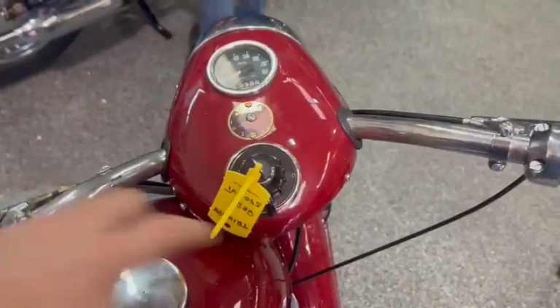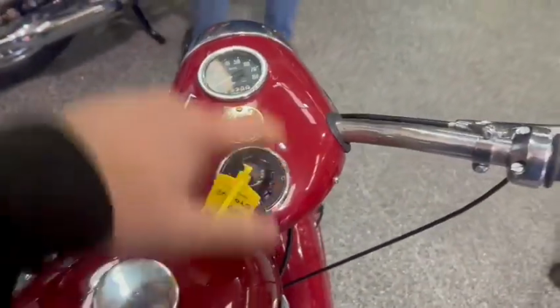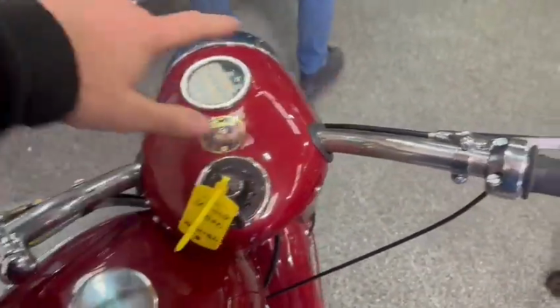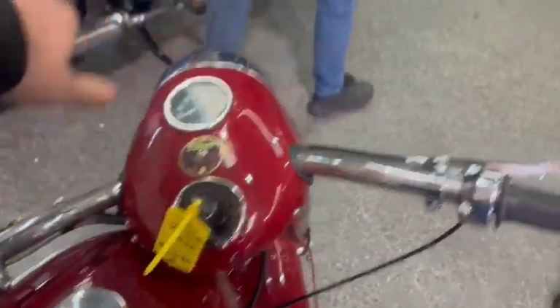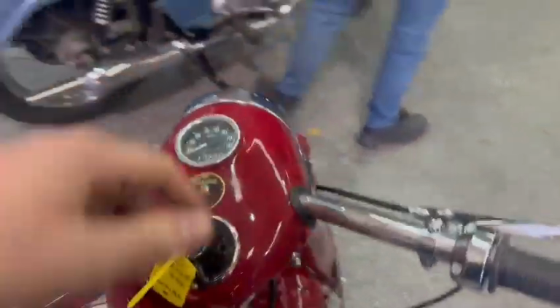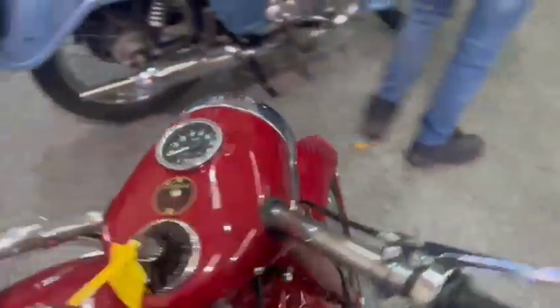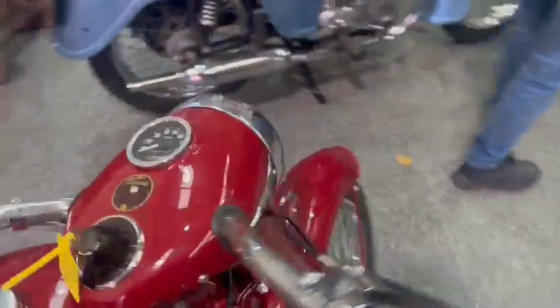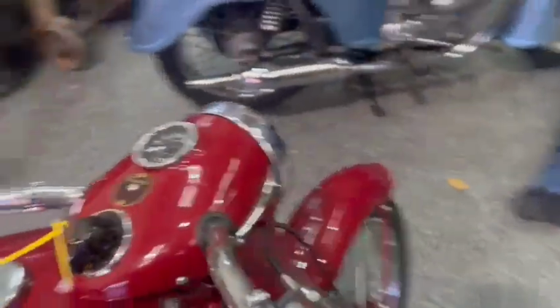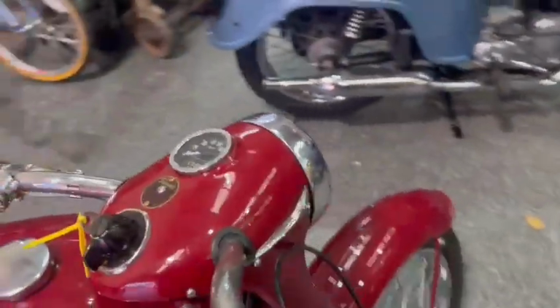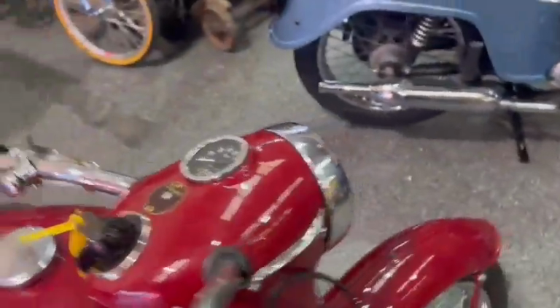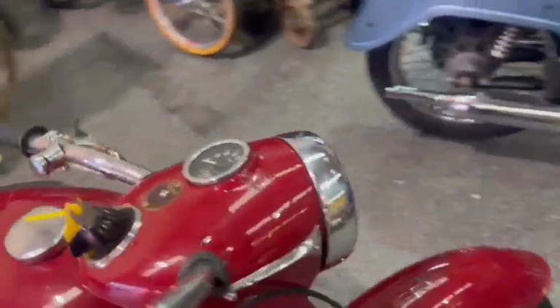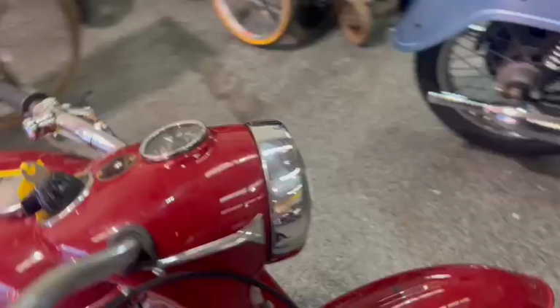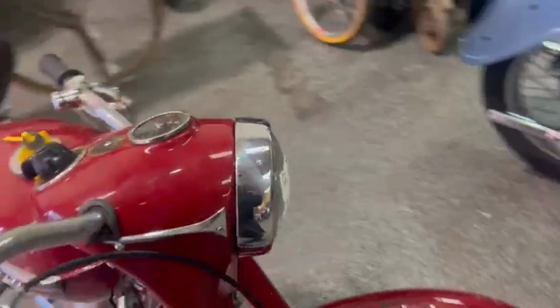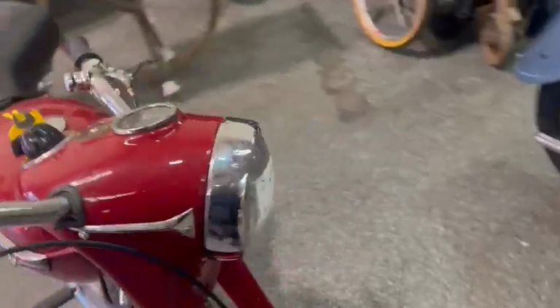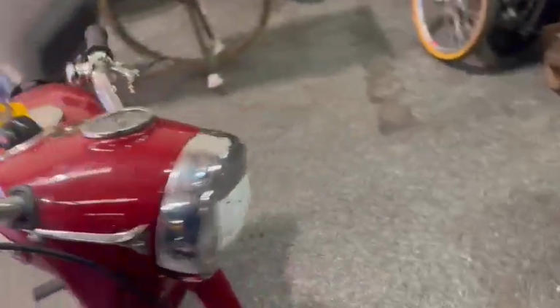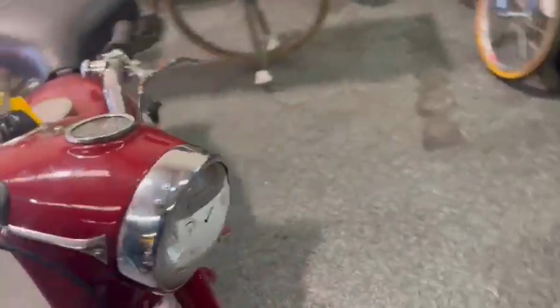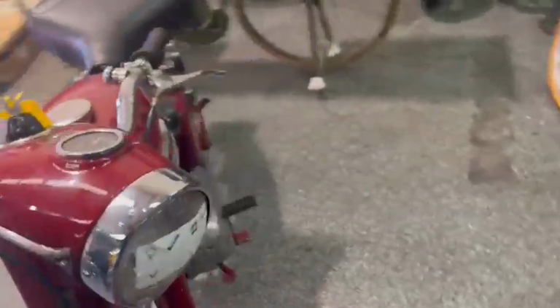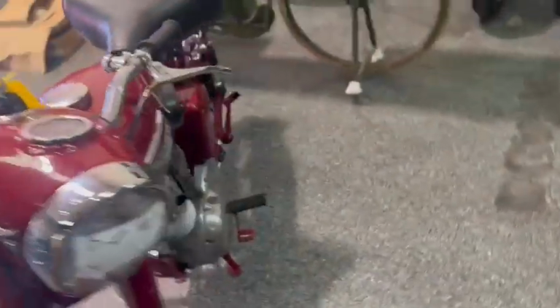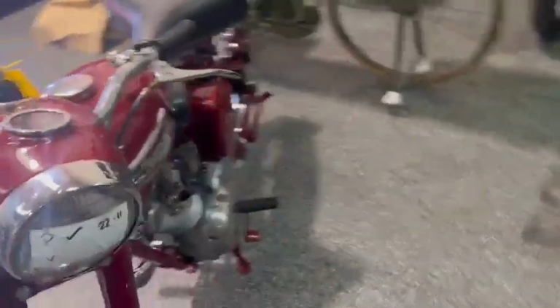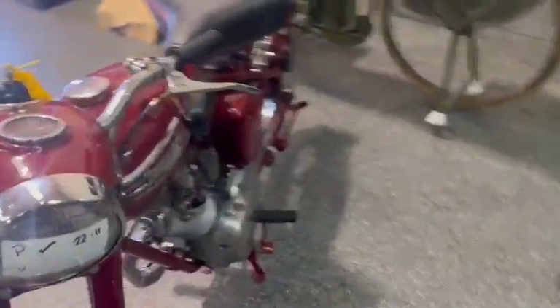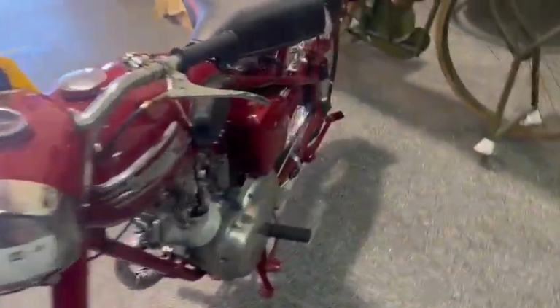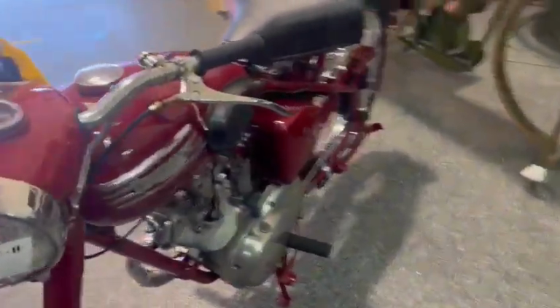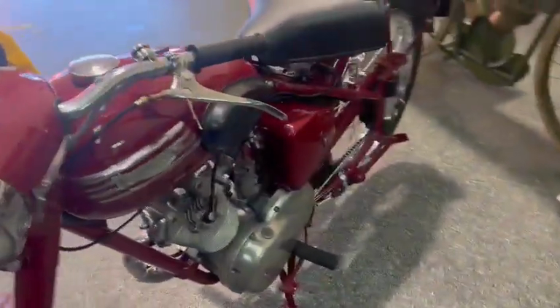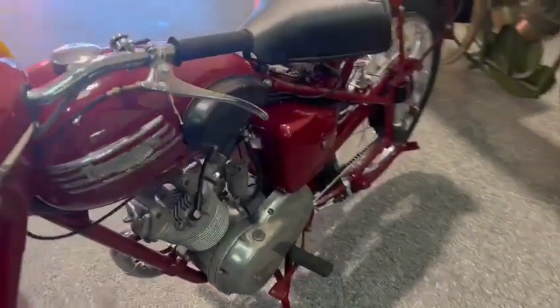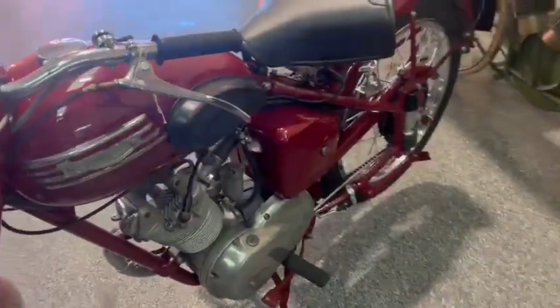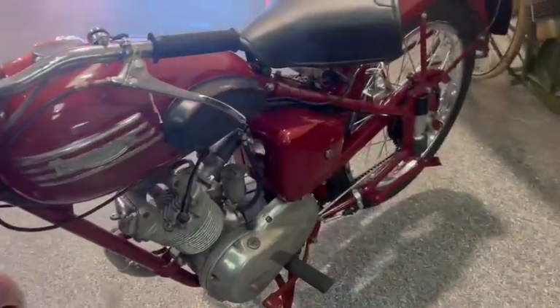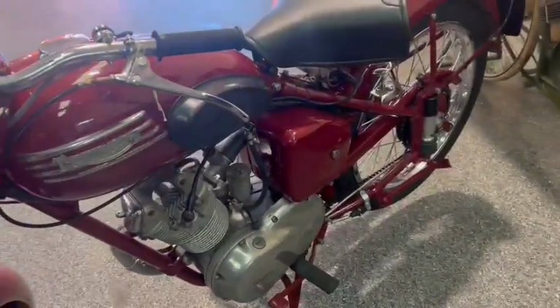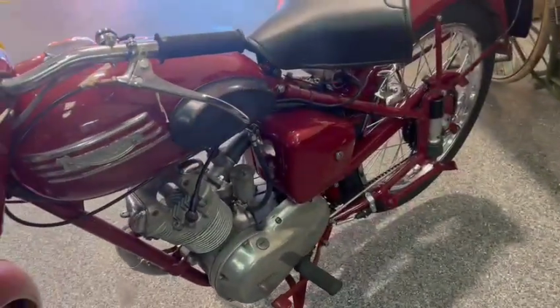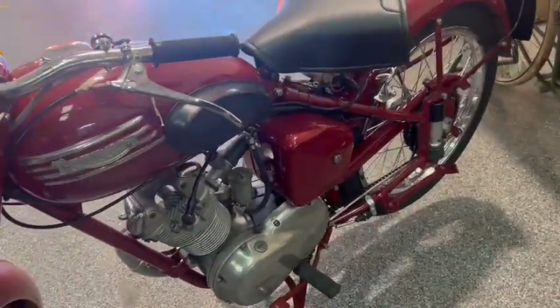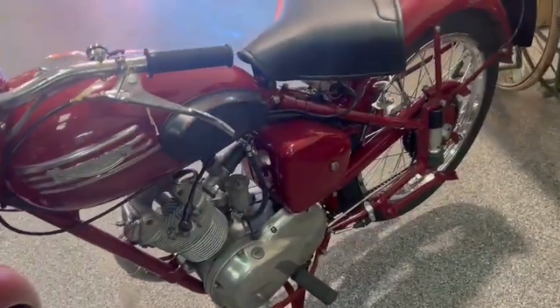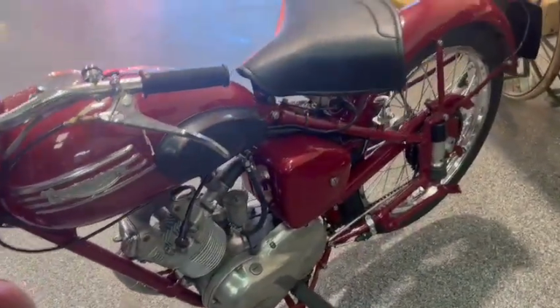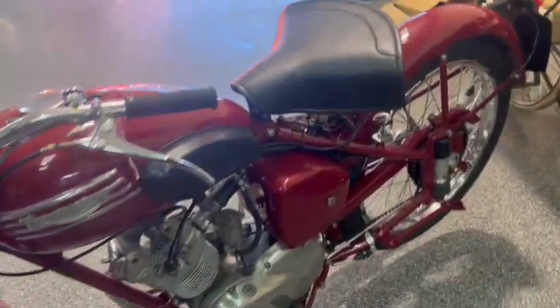Lovely bars, nice and tidy round the lights — very clean looking little bike indeed.